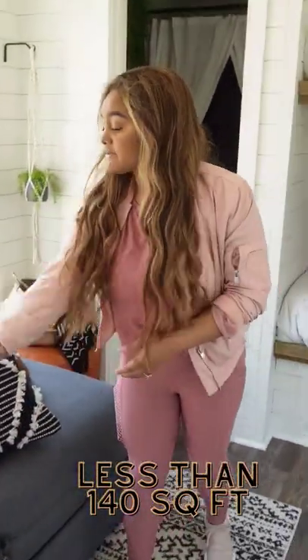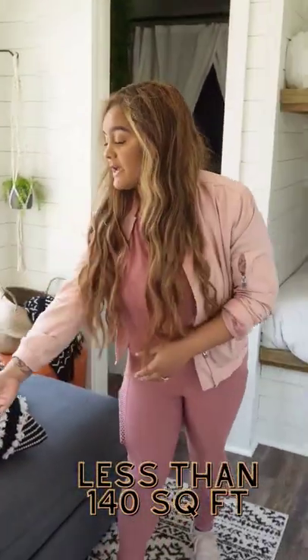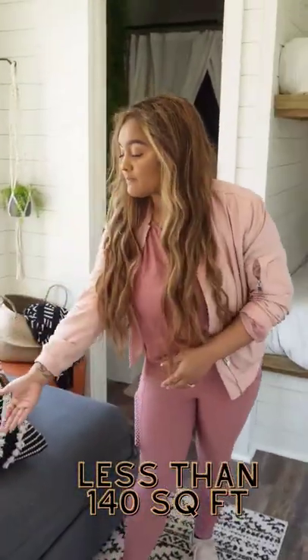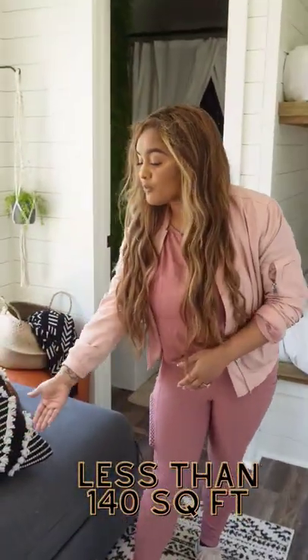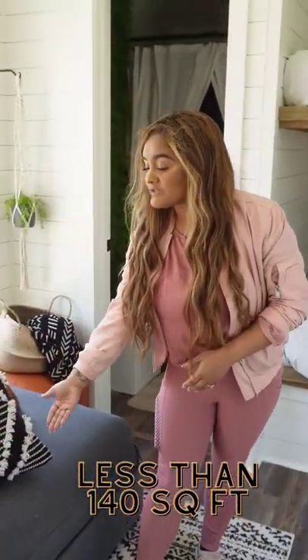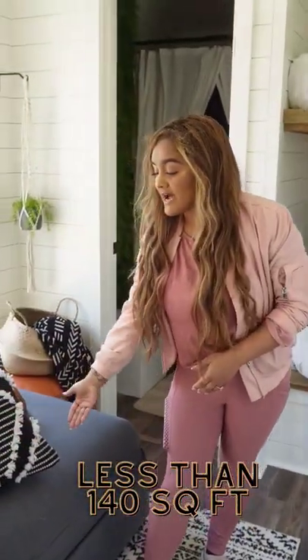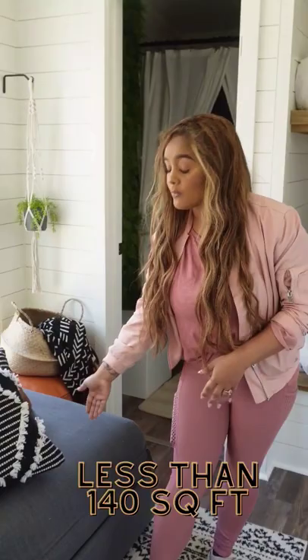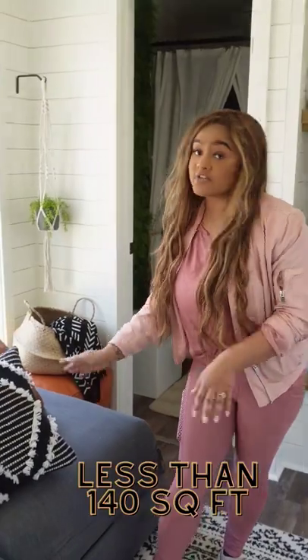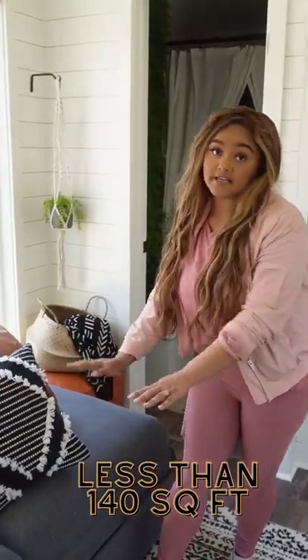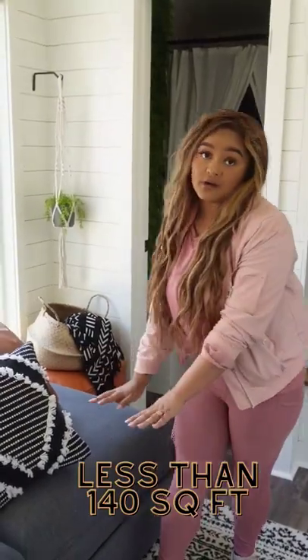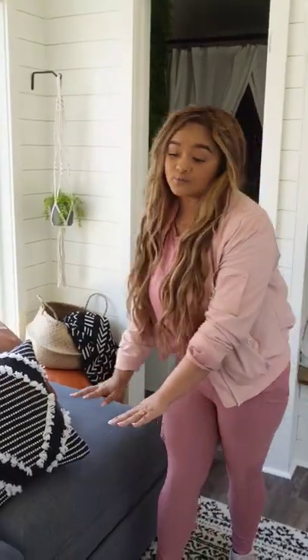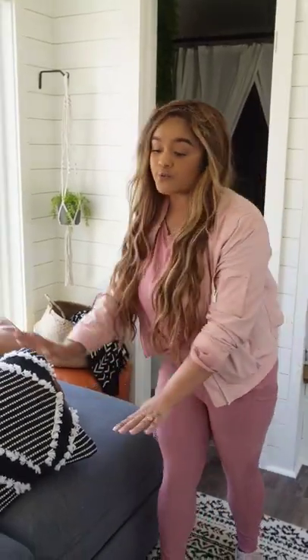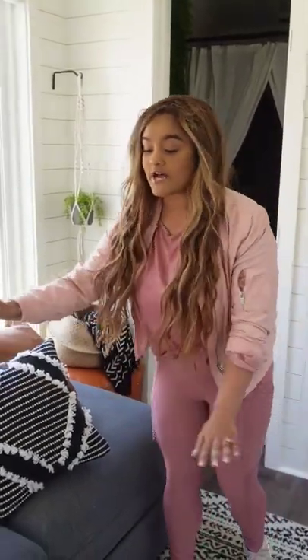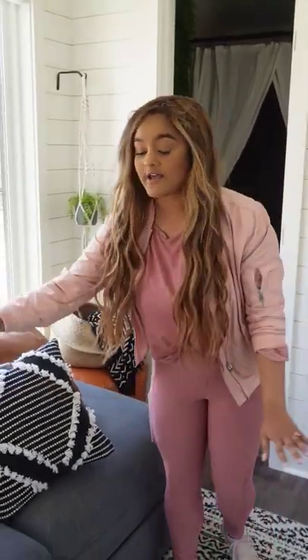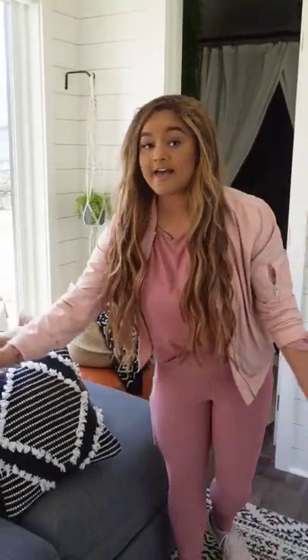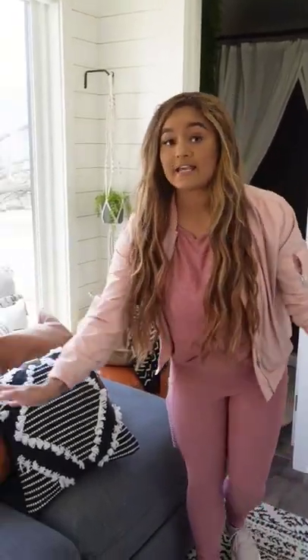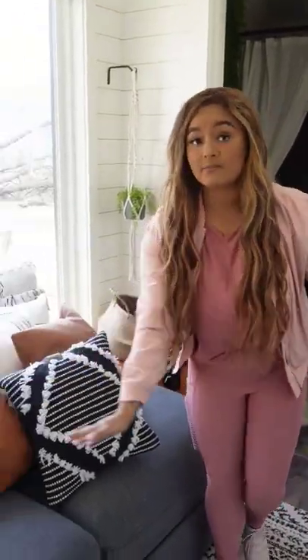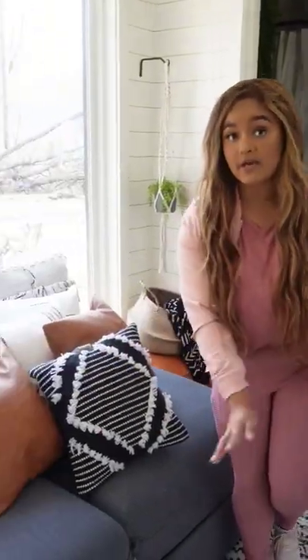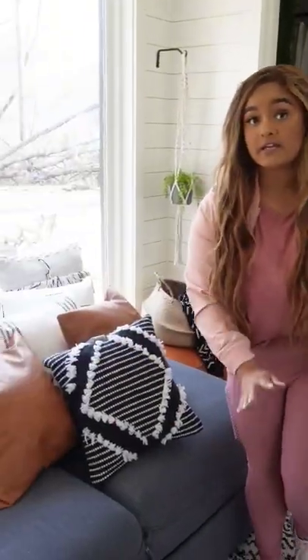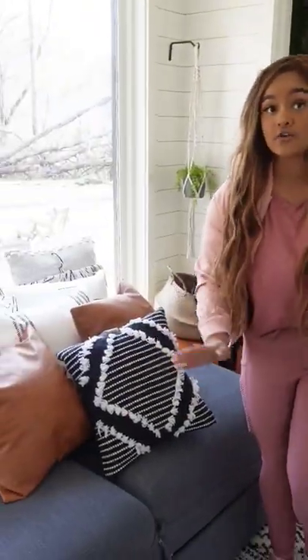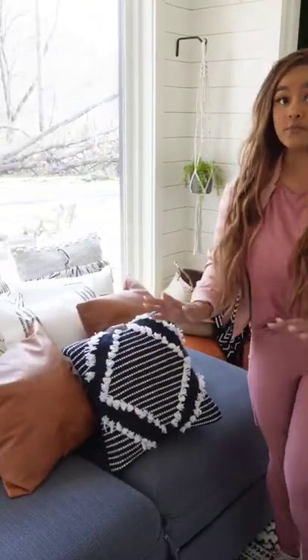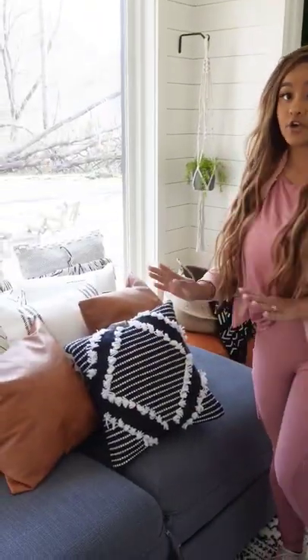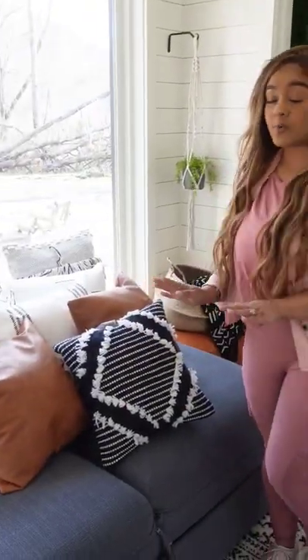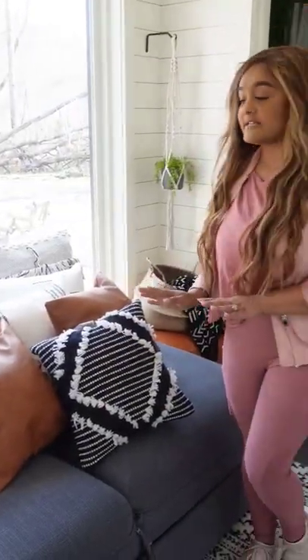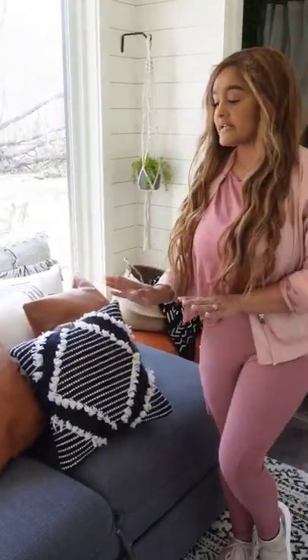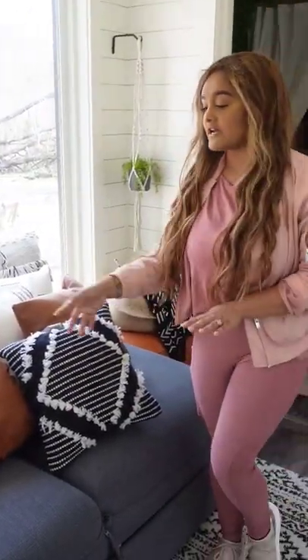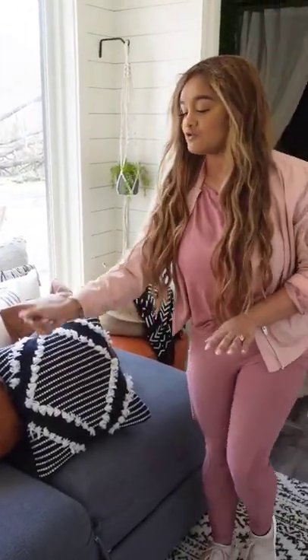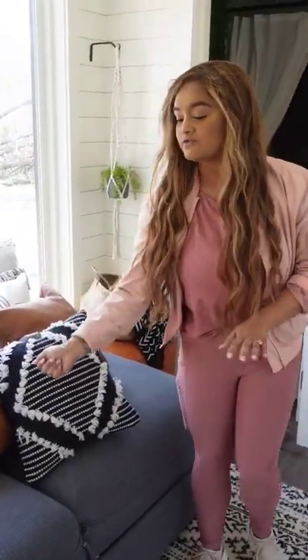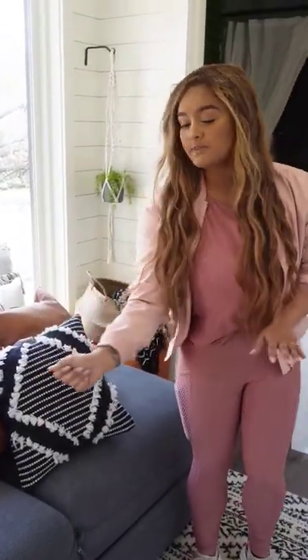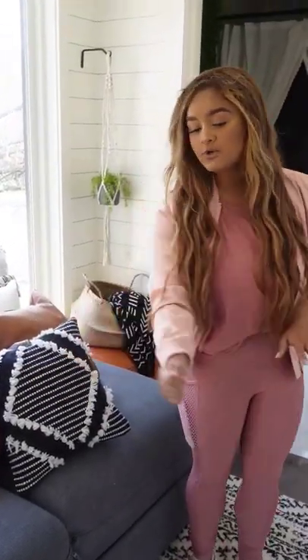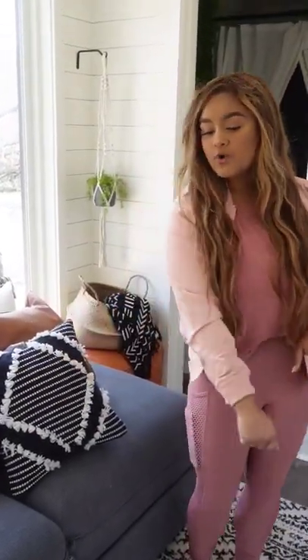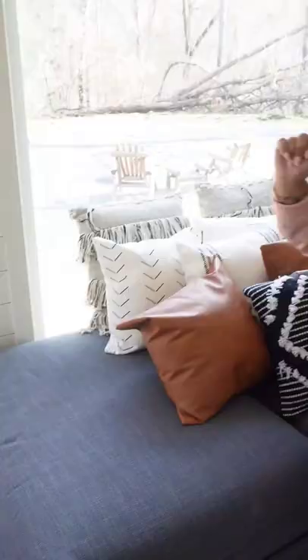This couch pulls out as a bed. It's almost a queen size. You just flip it over.